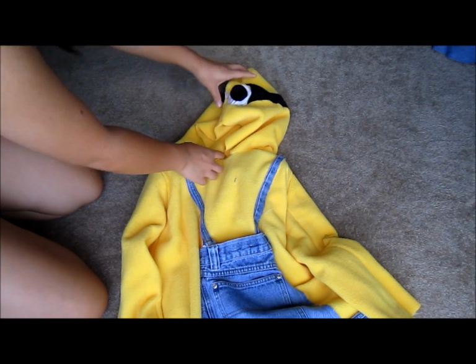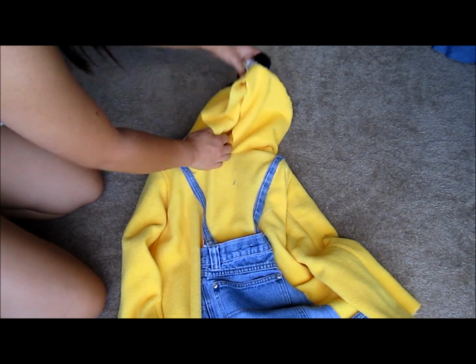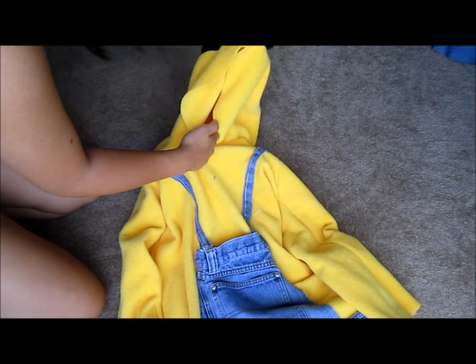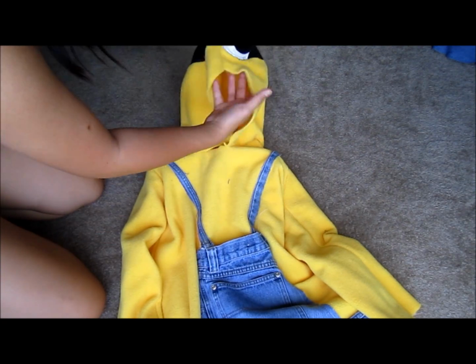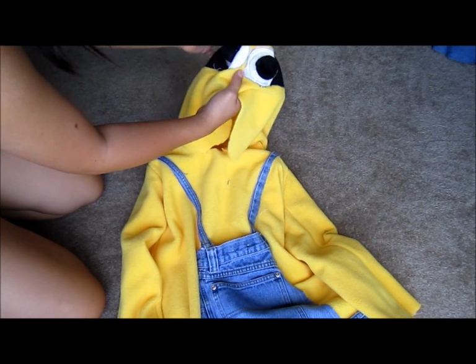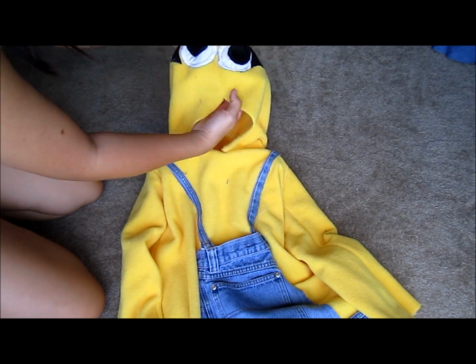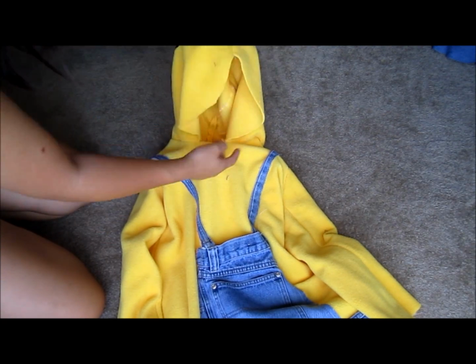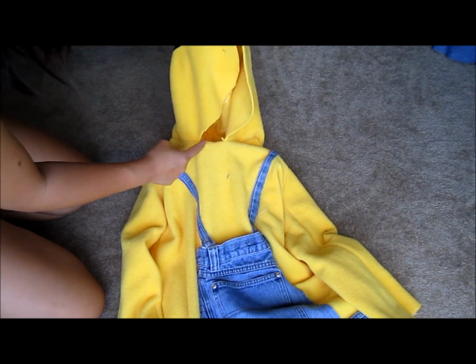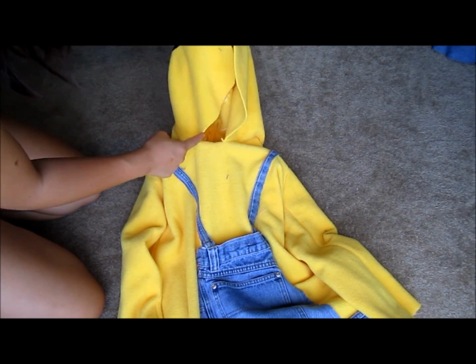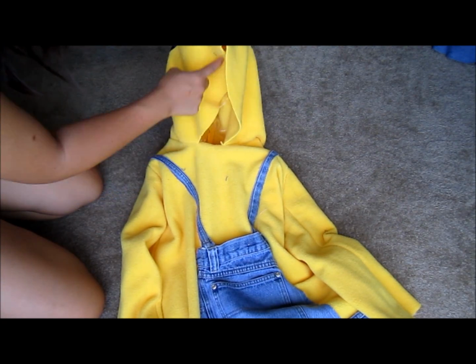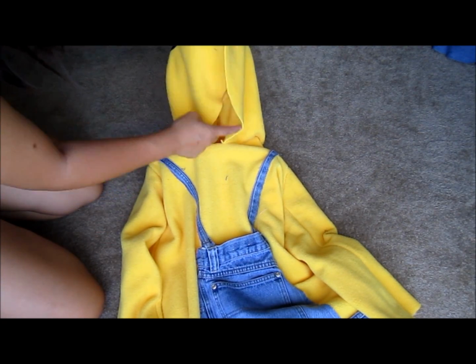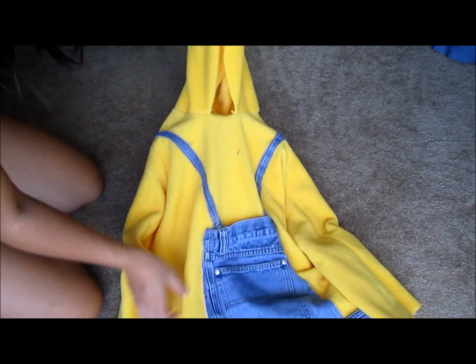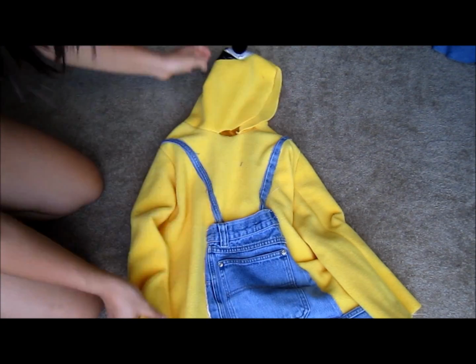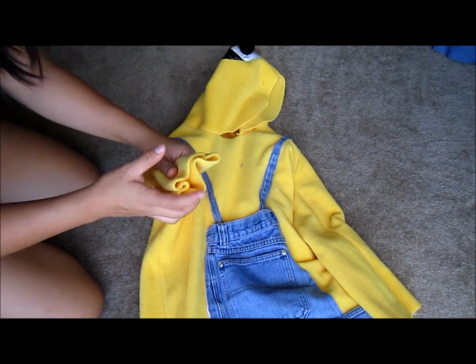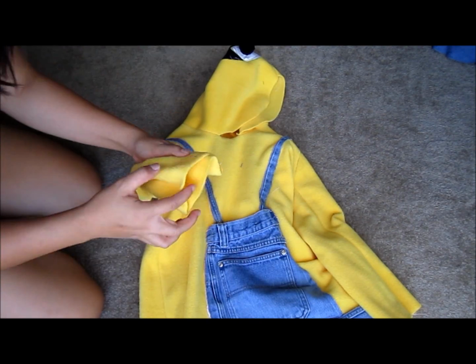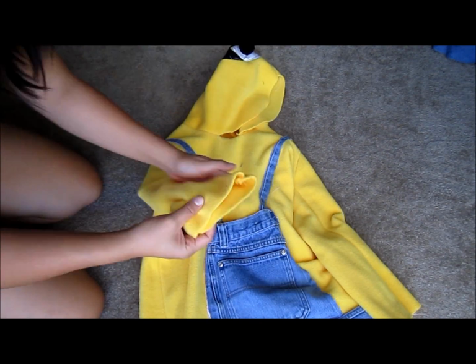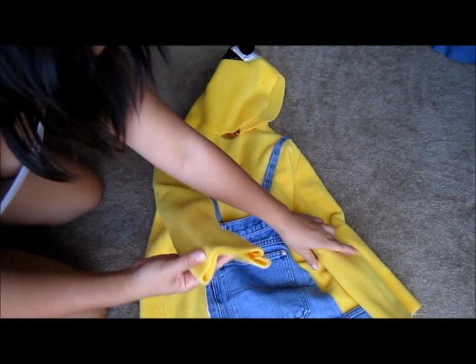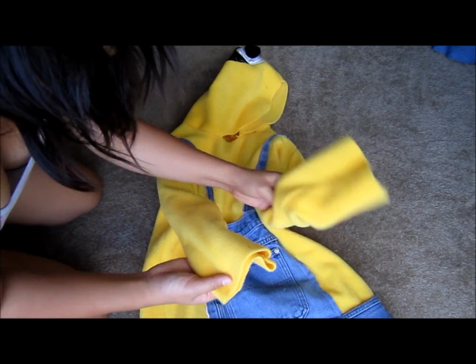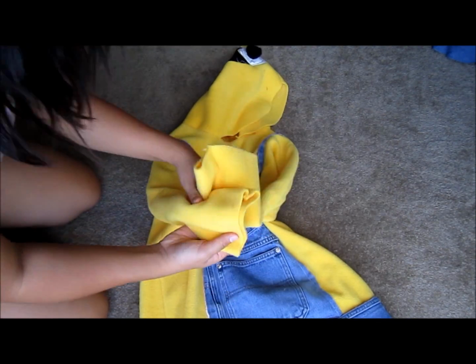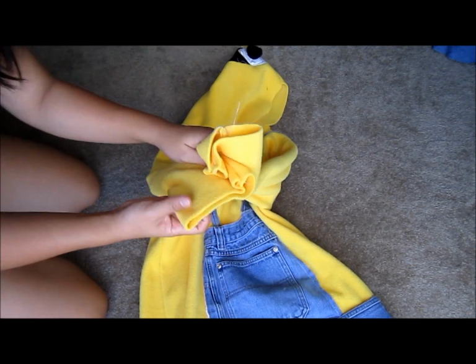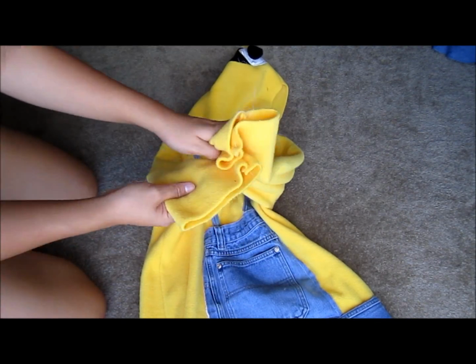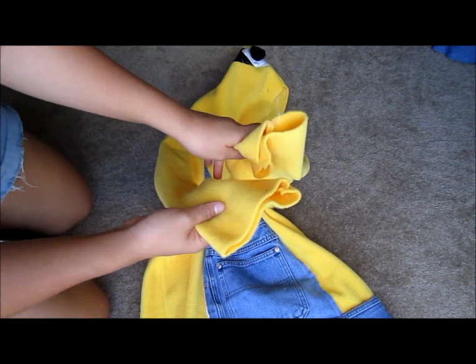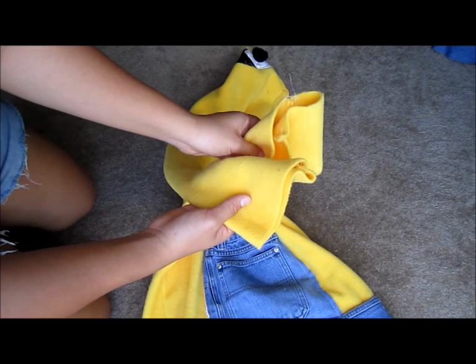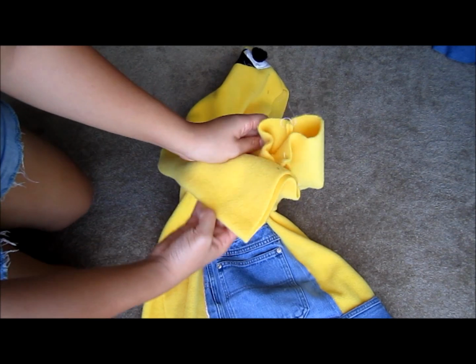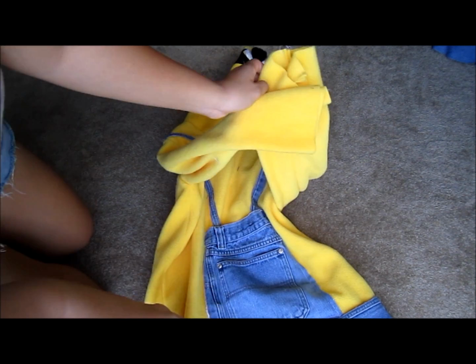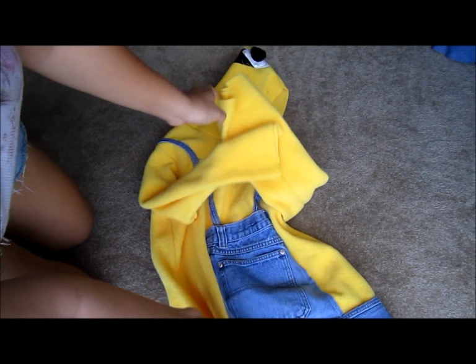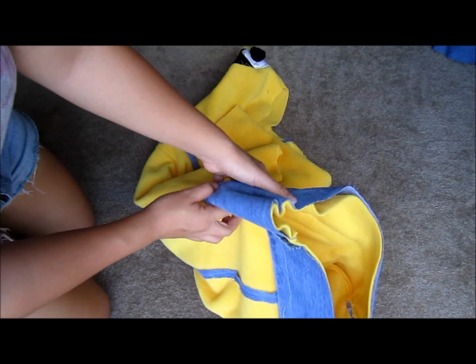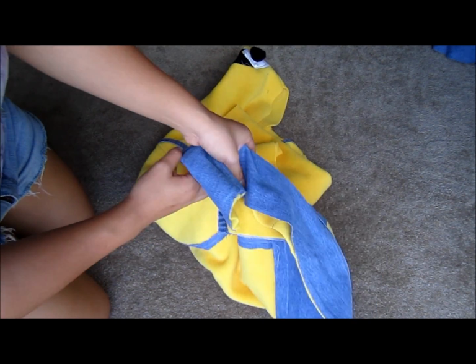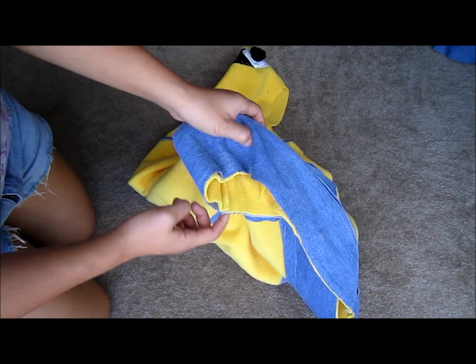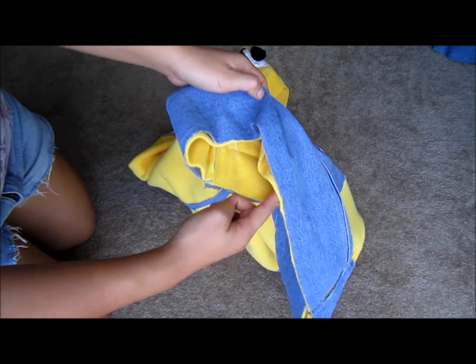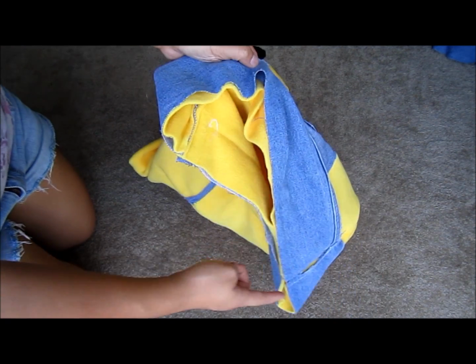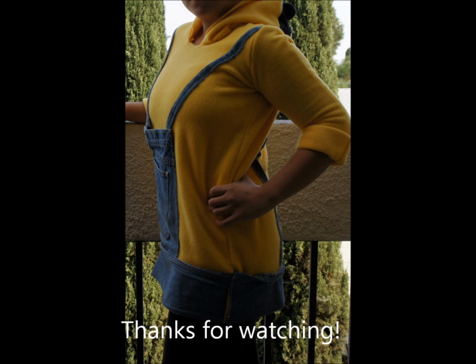Finally, I hemmed the raw edges along the hood, the sleeves, and the bottom of the hoodie. And that's it, you're done.